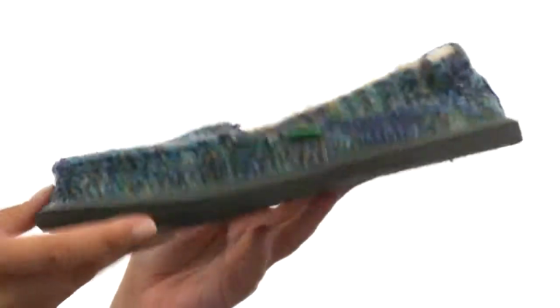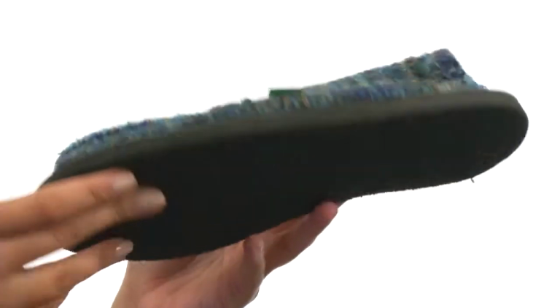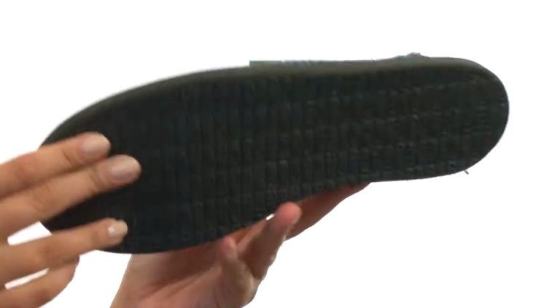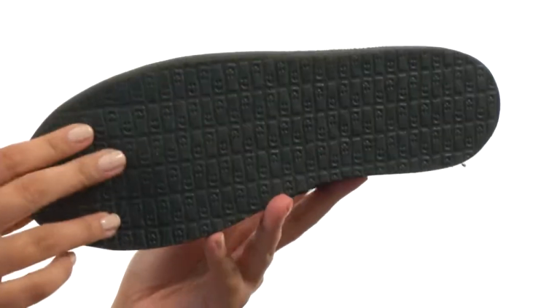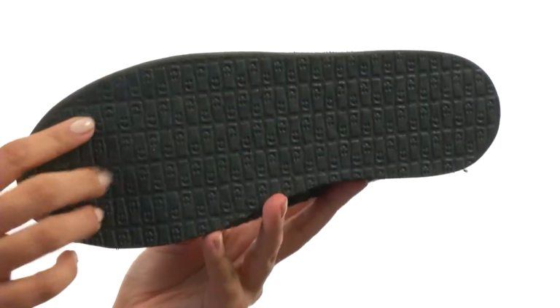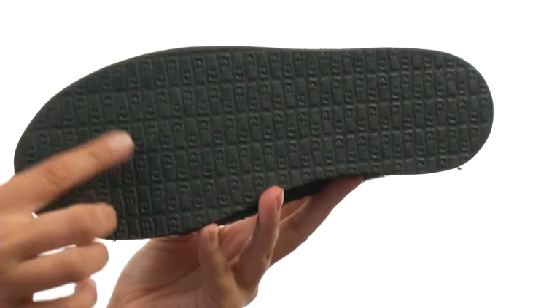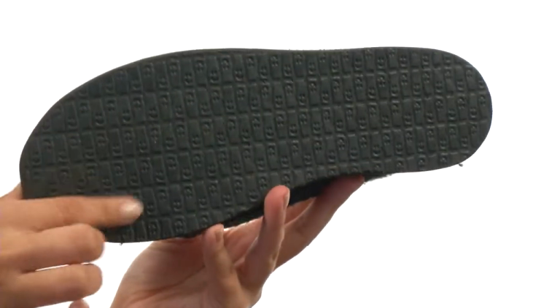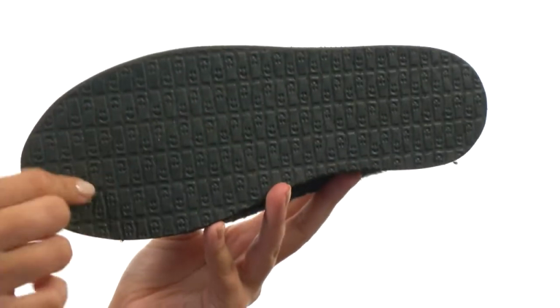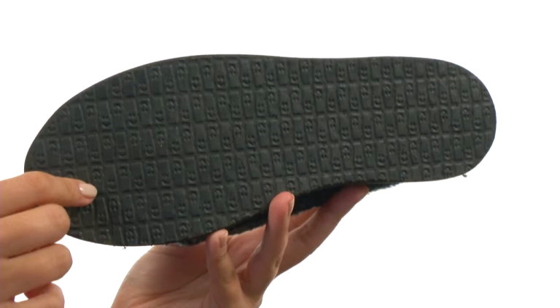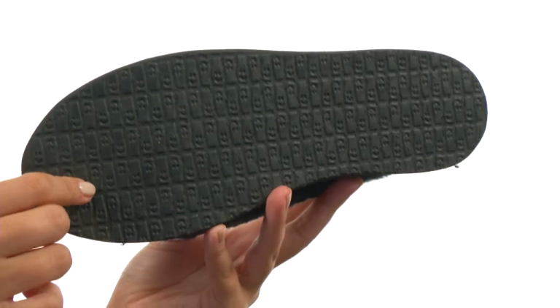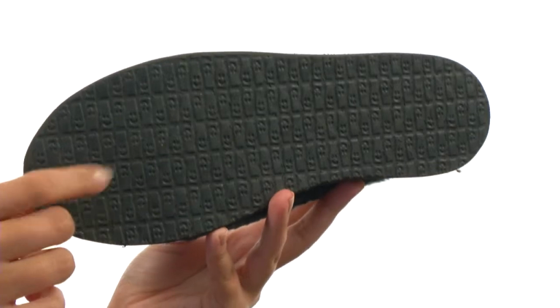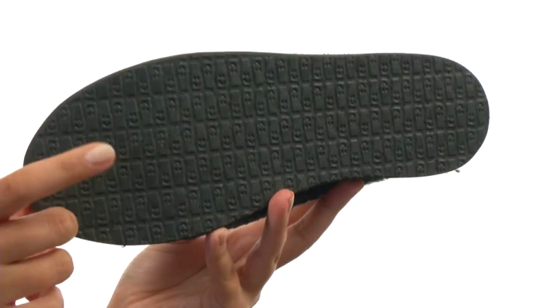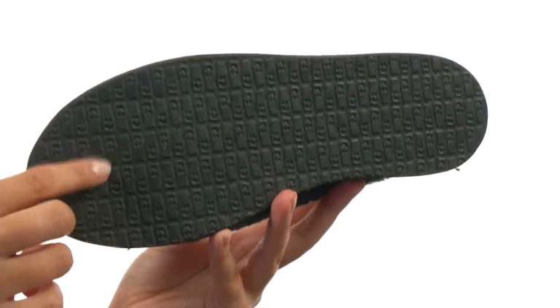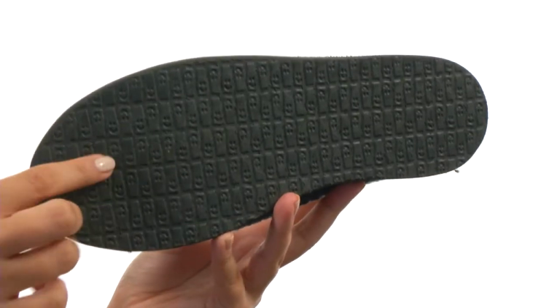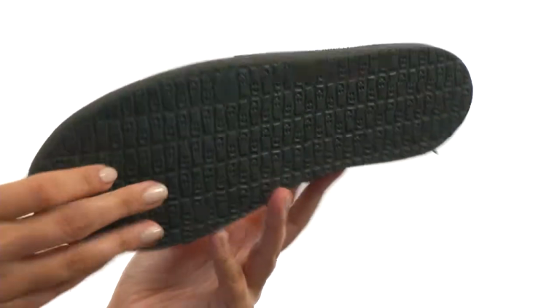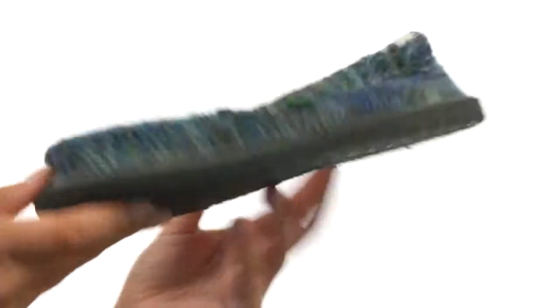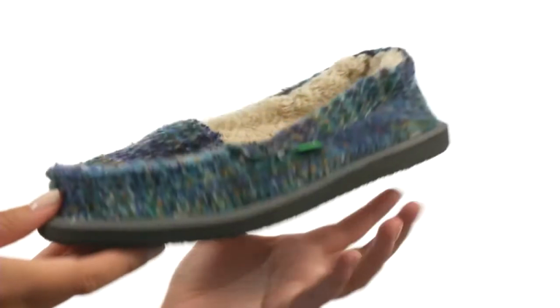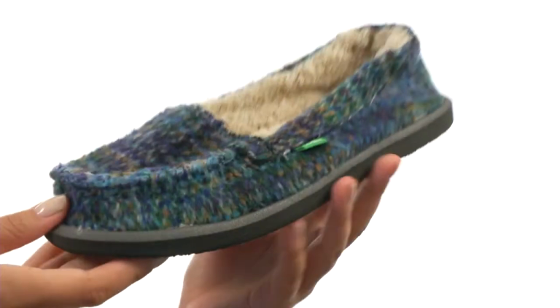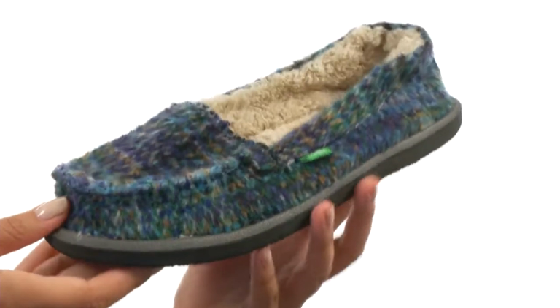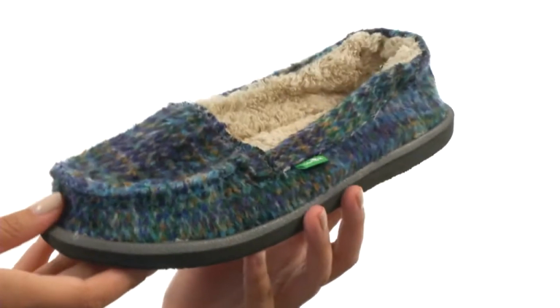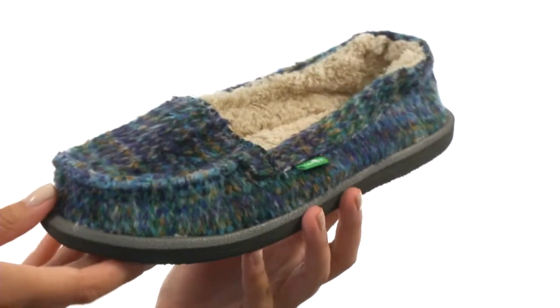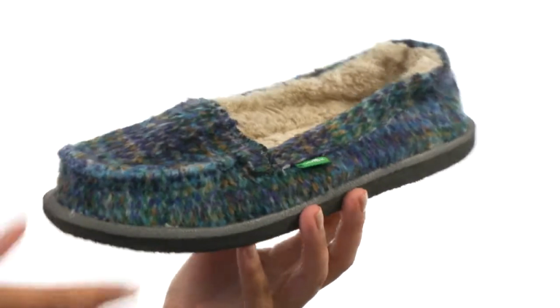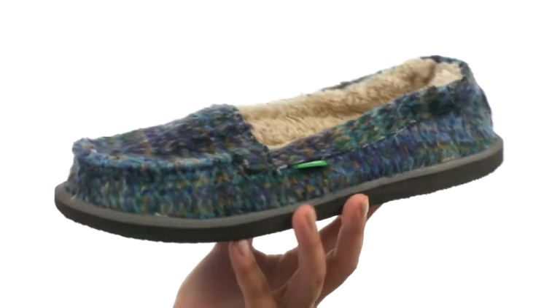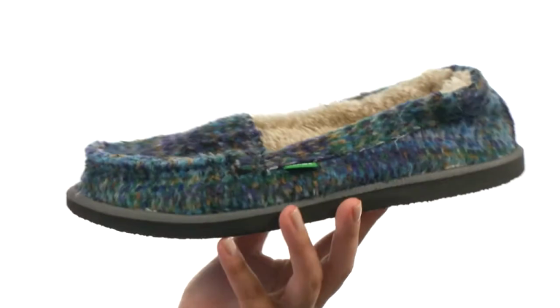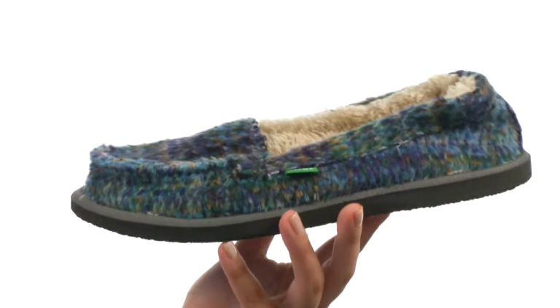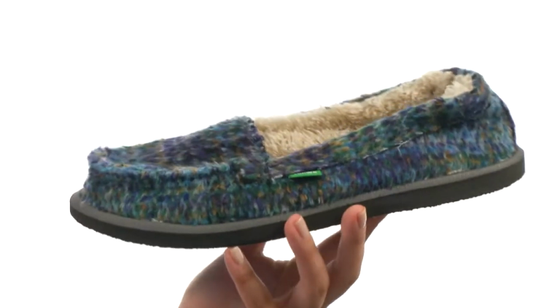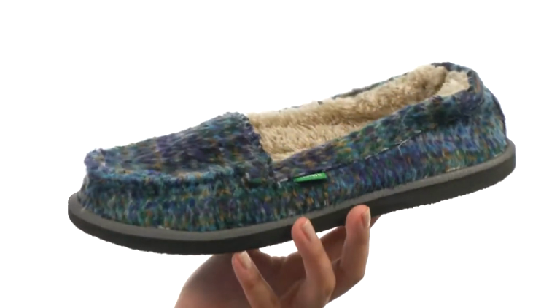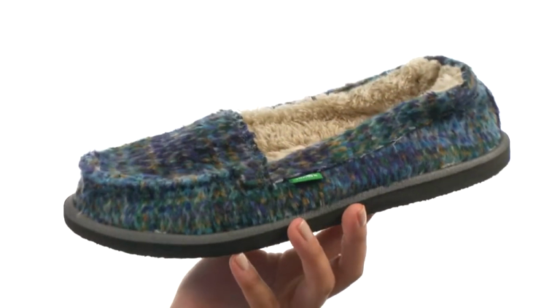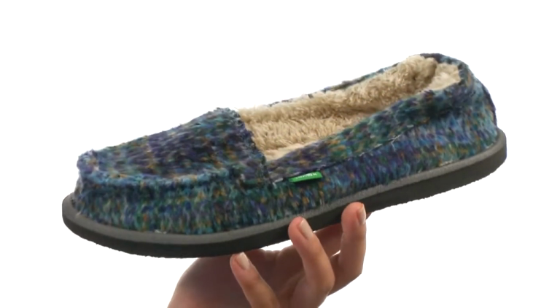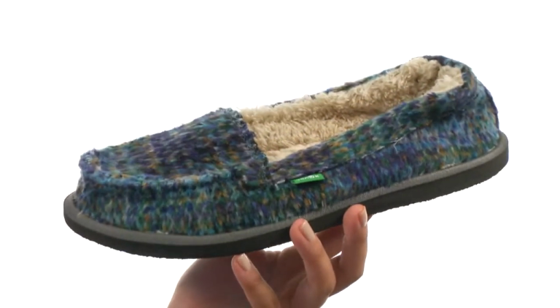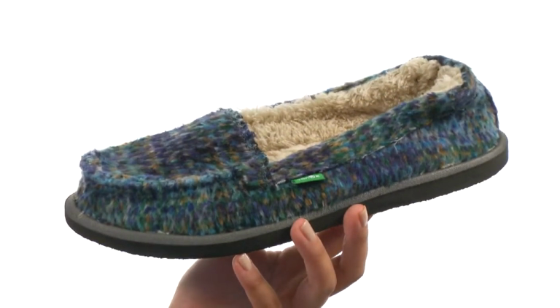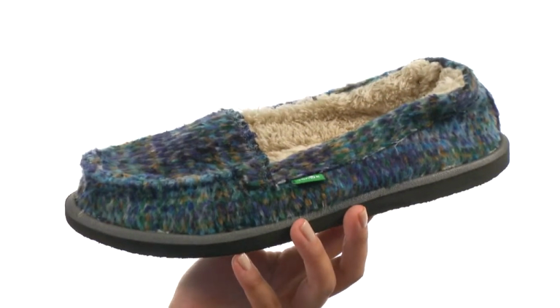We have a happy-you rubber sponge outsole as well. And of course, it is vegan and vegetarian-friendly.